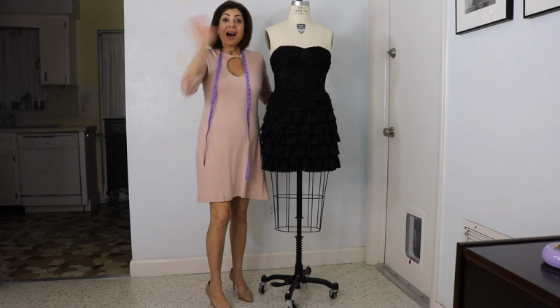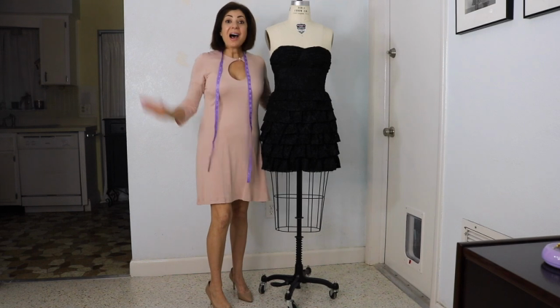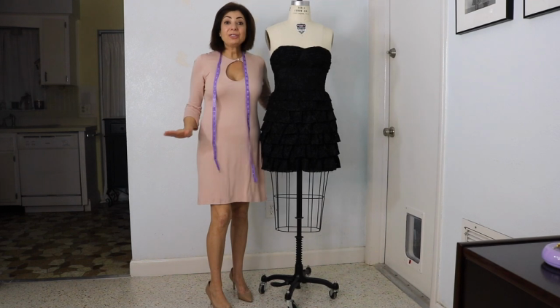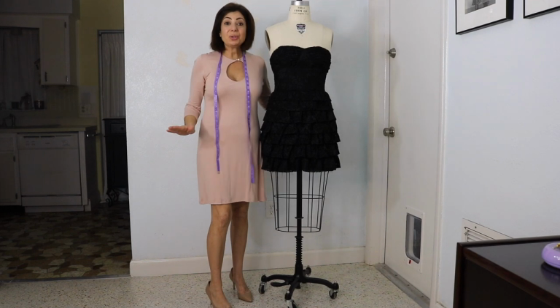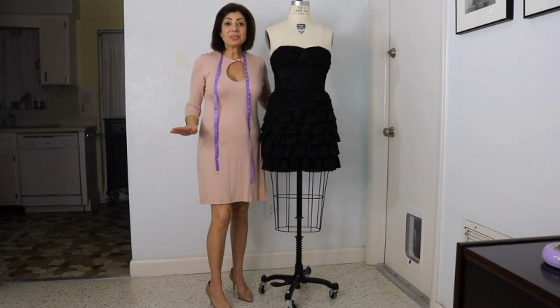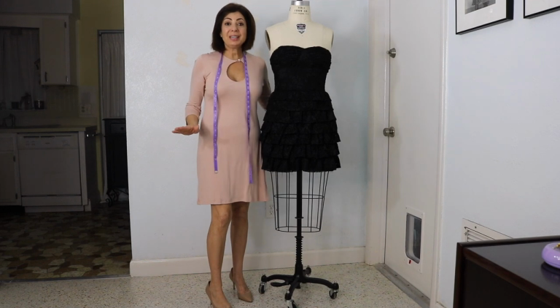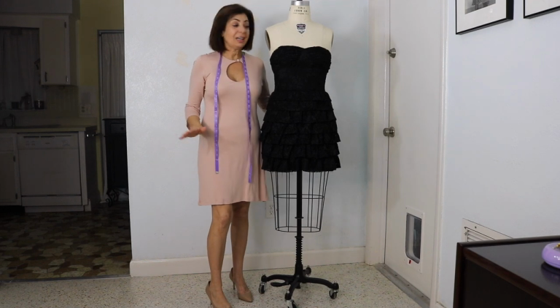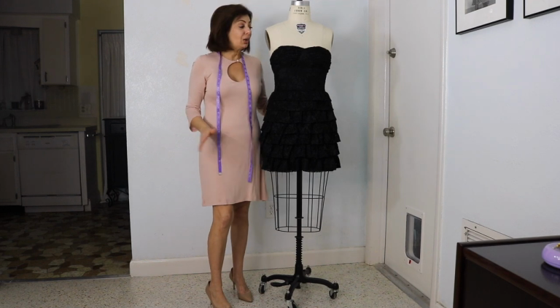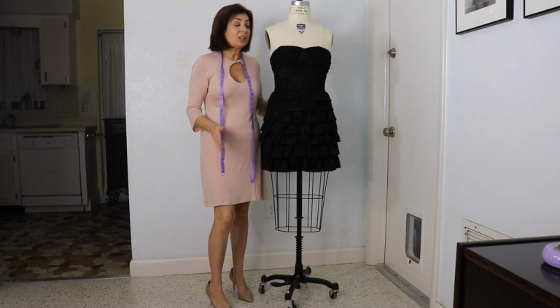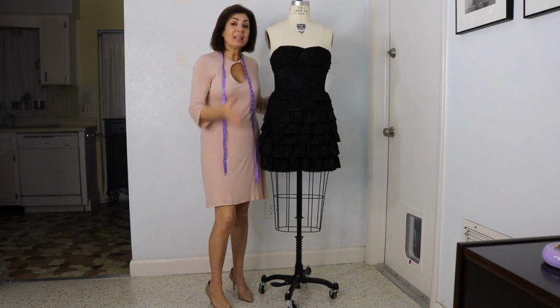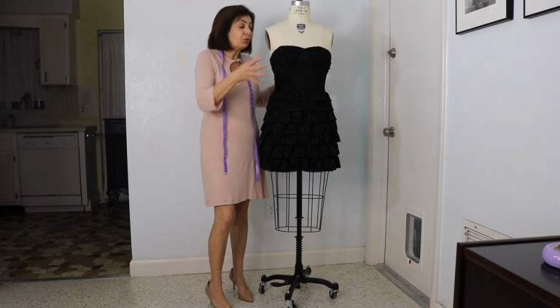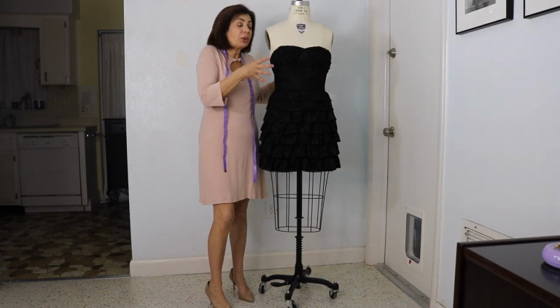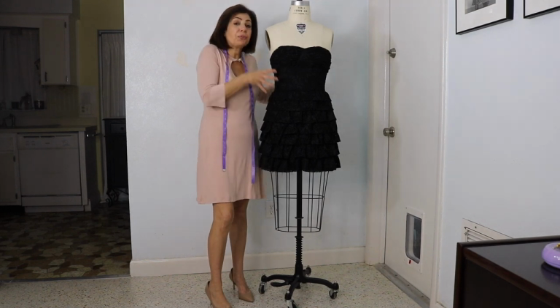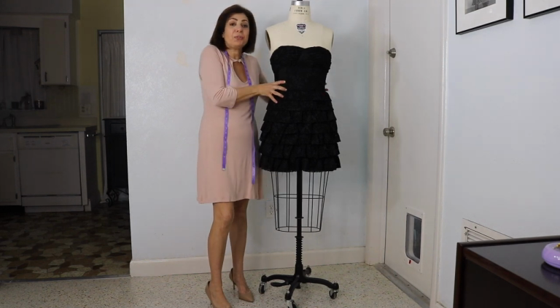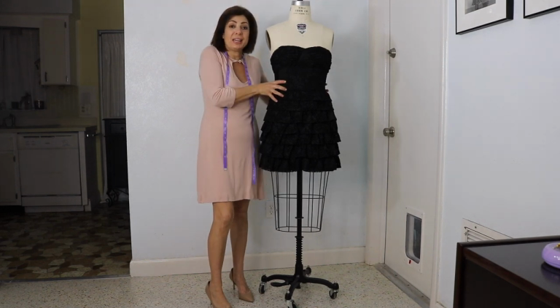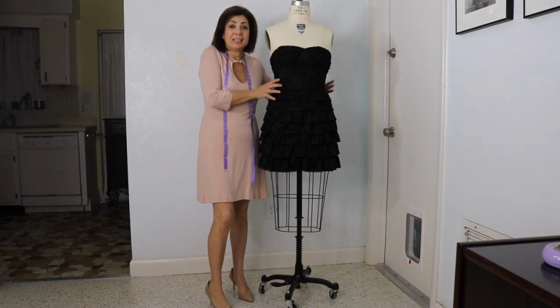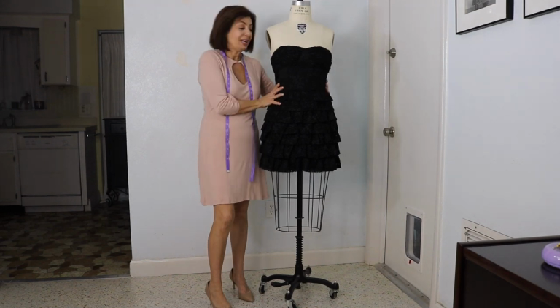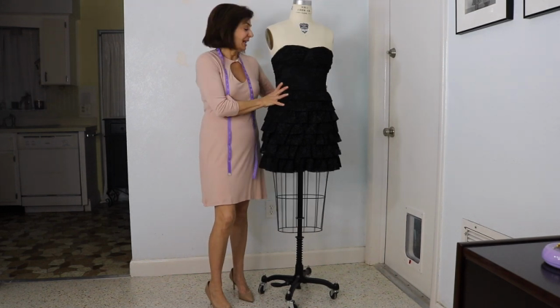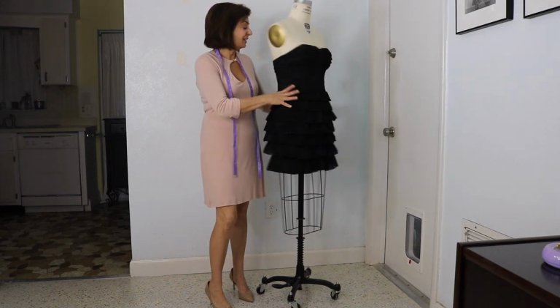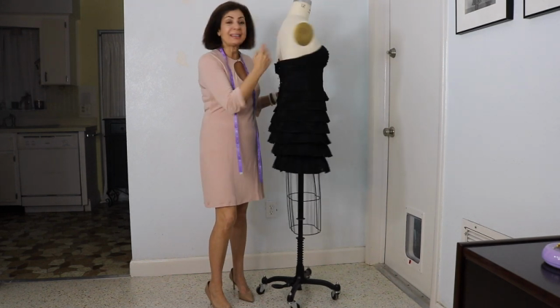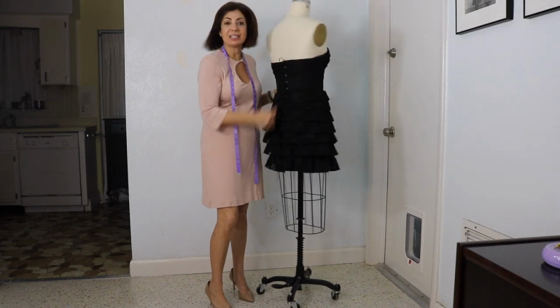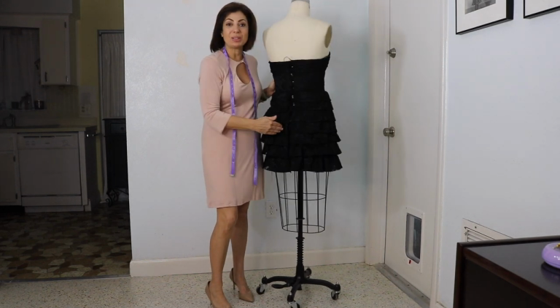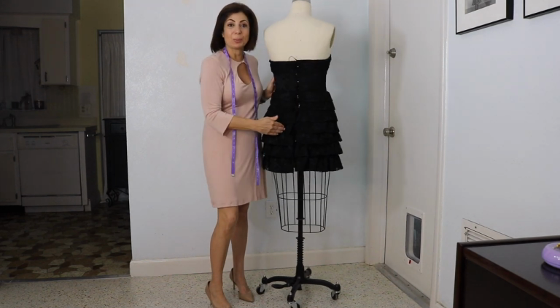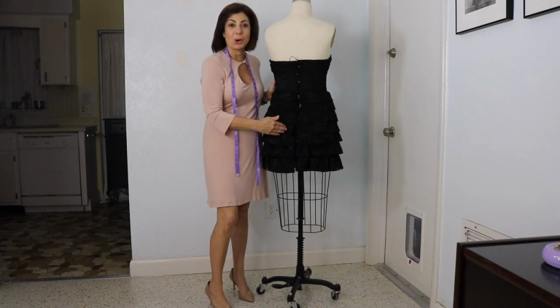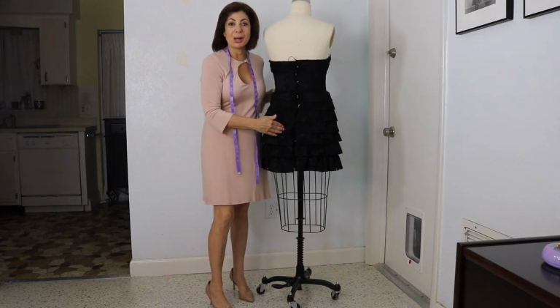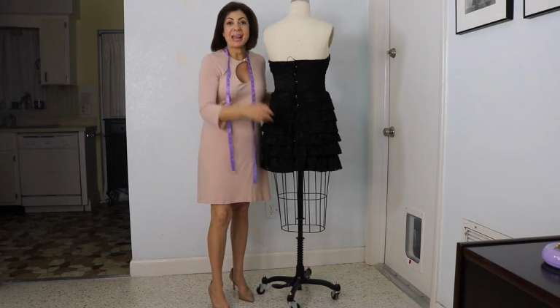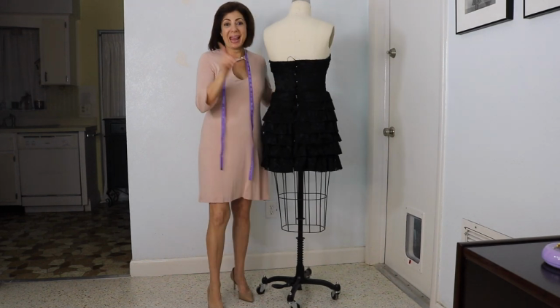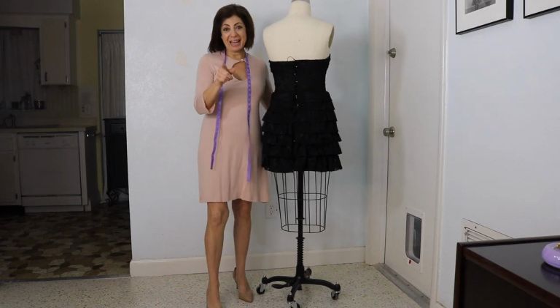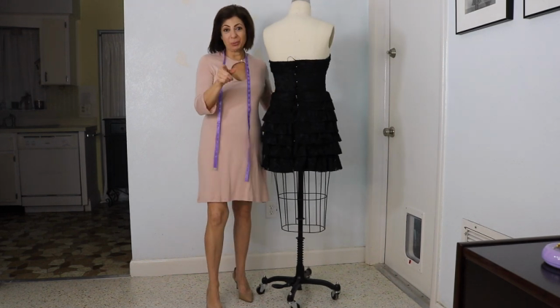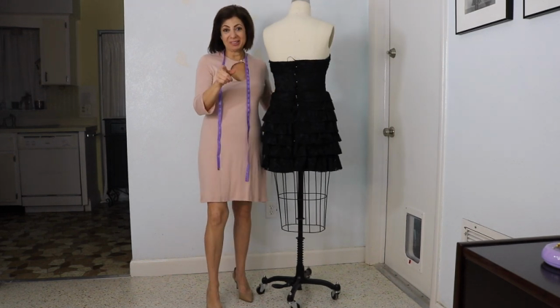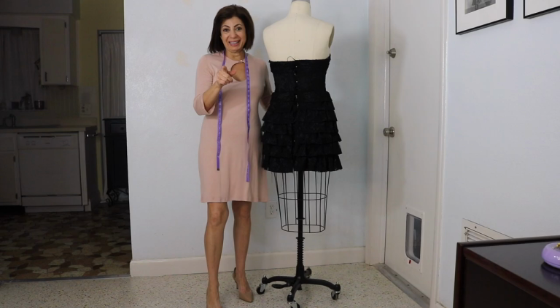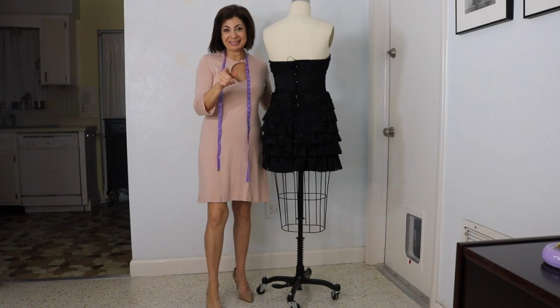Hi, Susan here. Let's get this dress fitted and let's get that zipper on. And that's what's next.